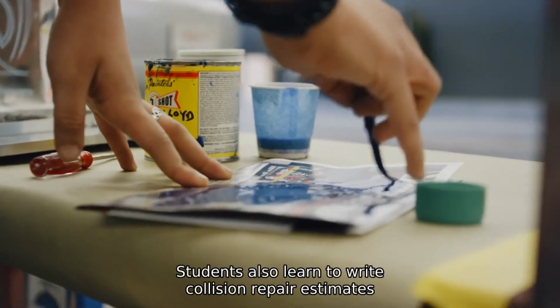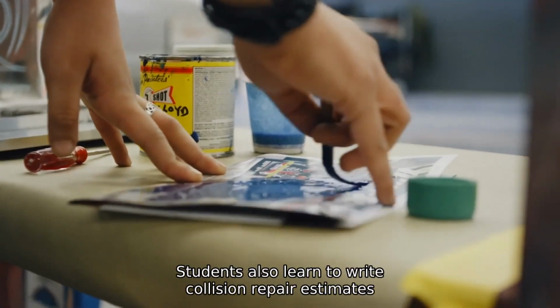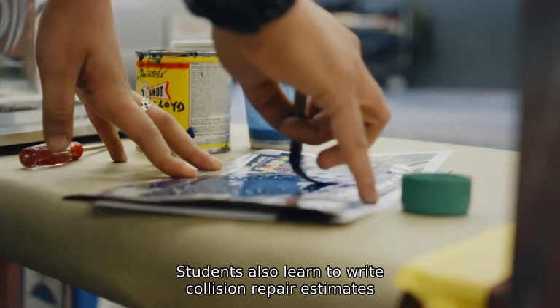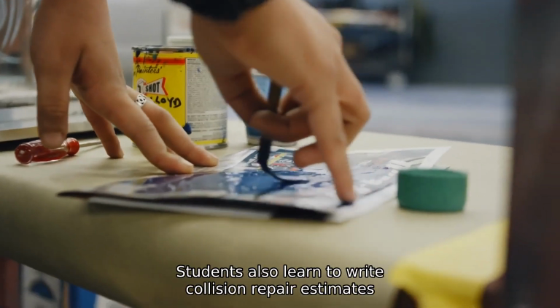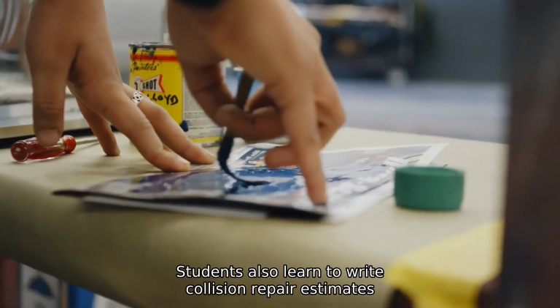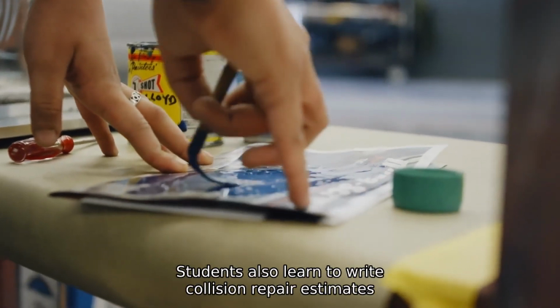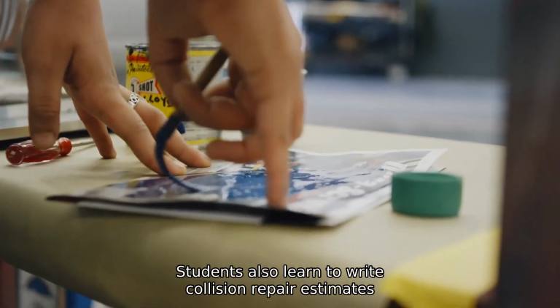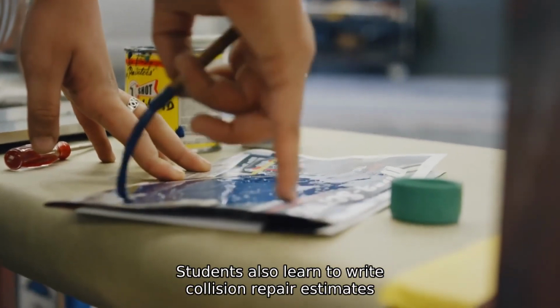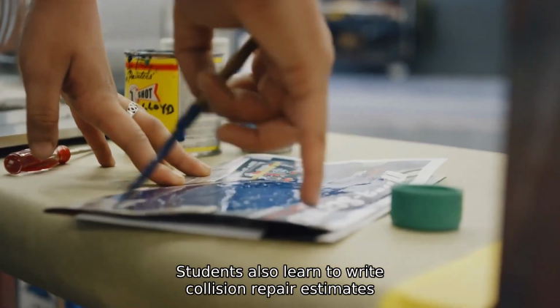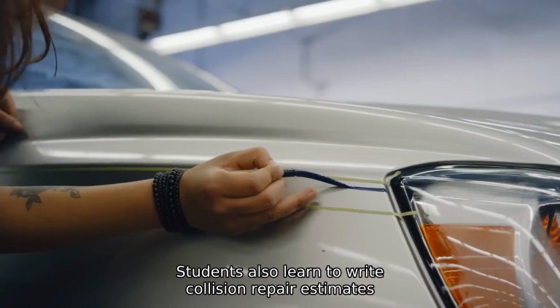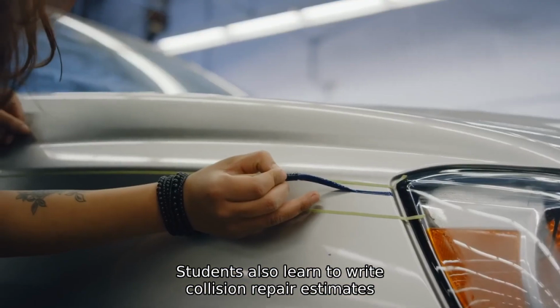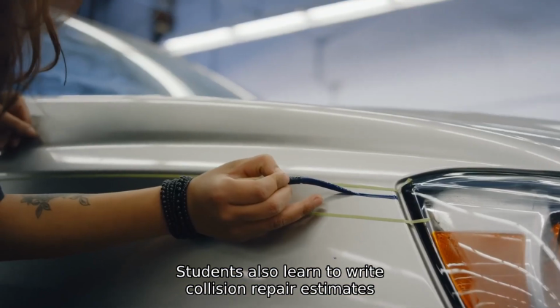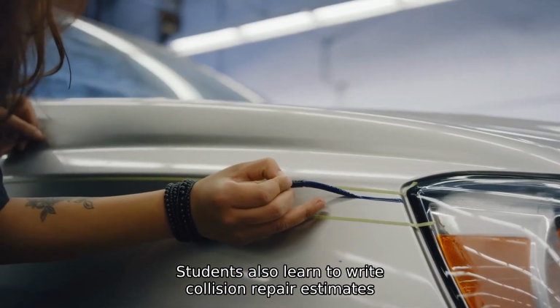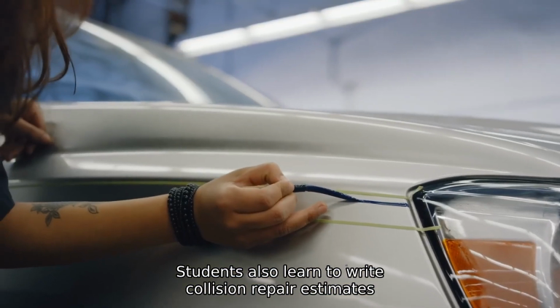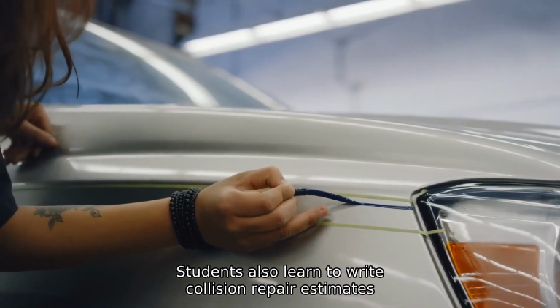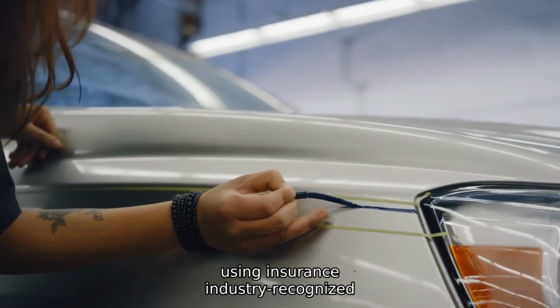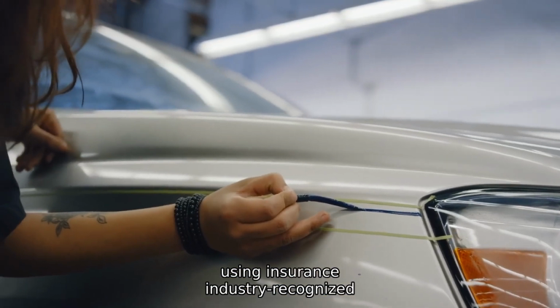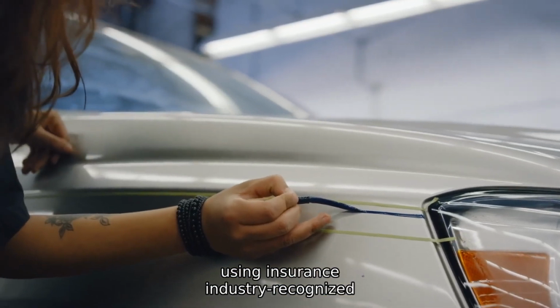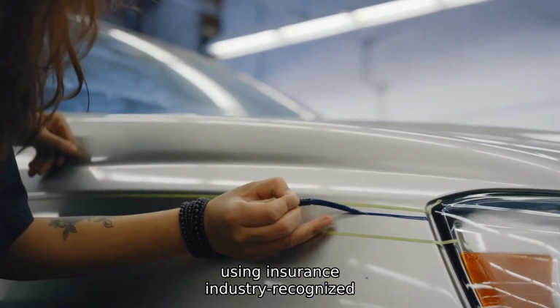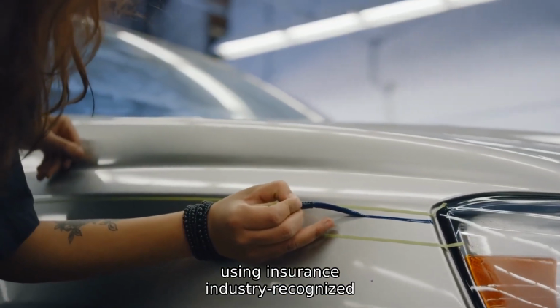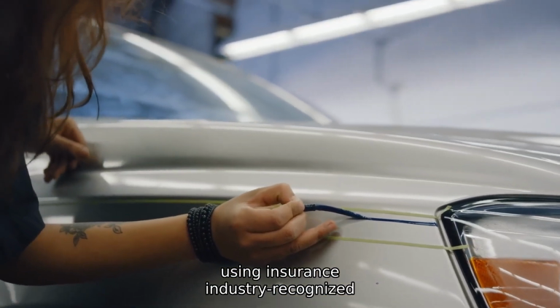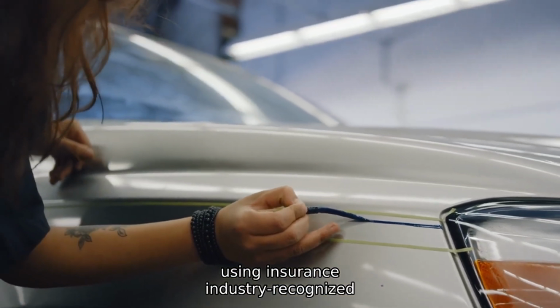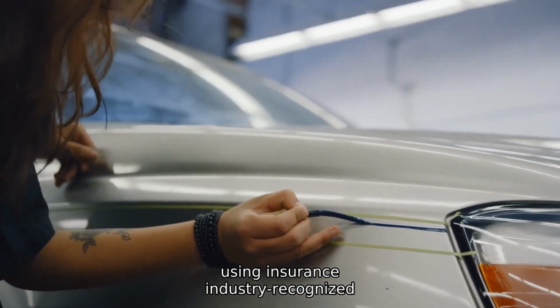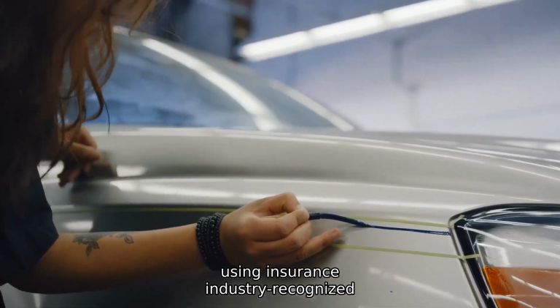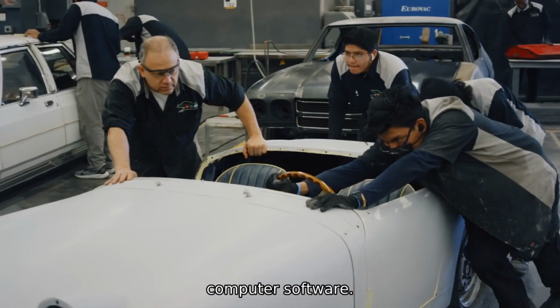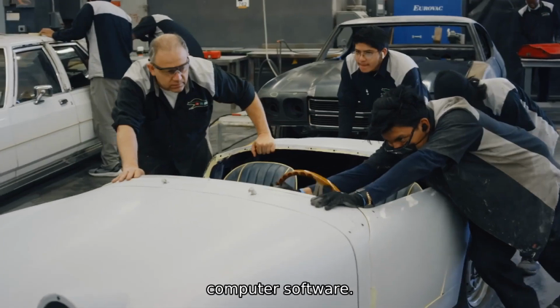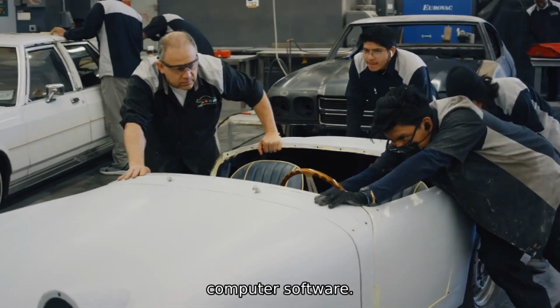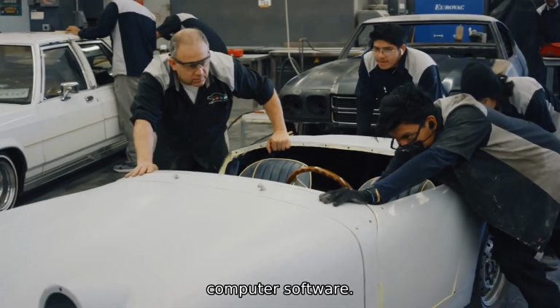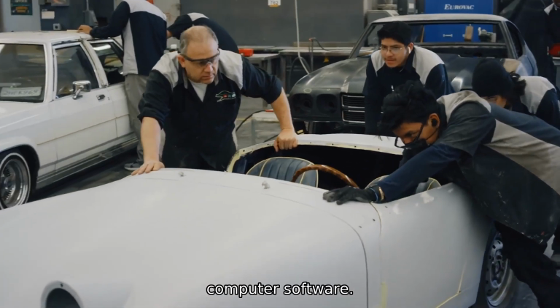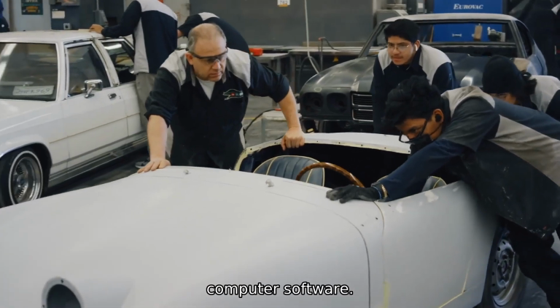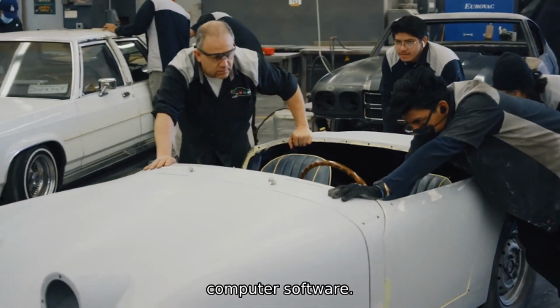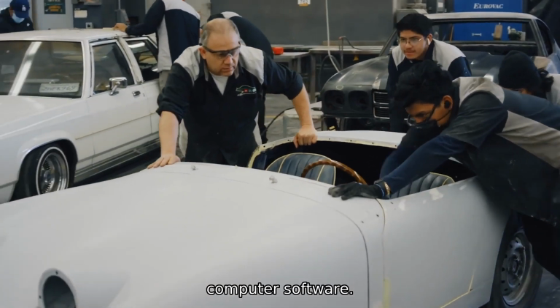Students also learn to write collision repair estimates using insurance industry recognized computer software.